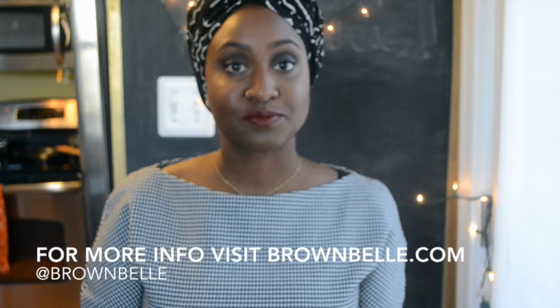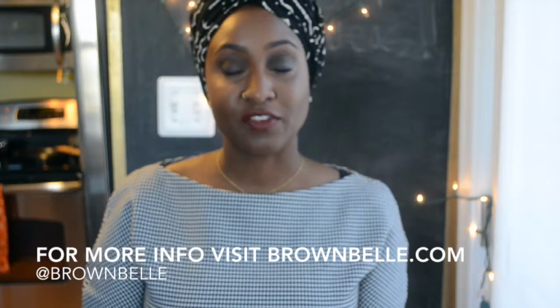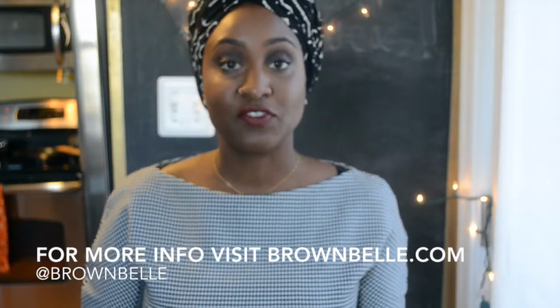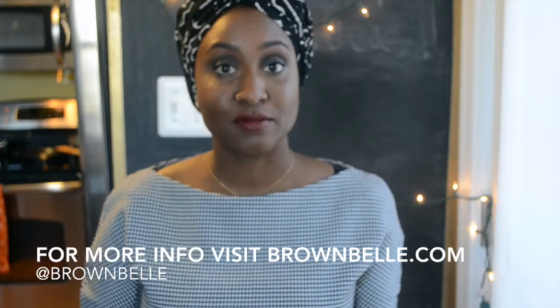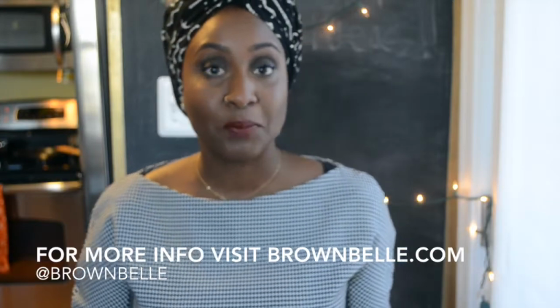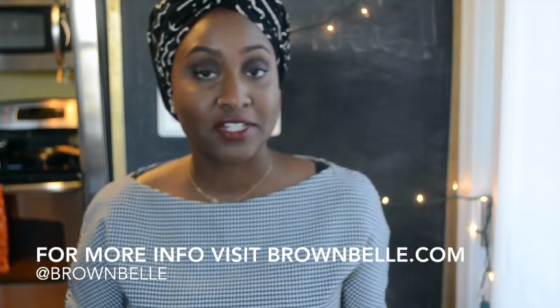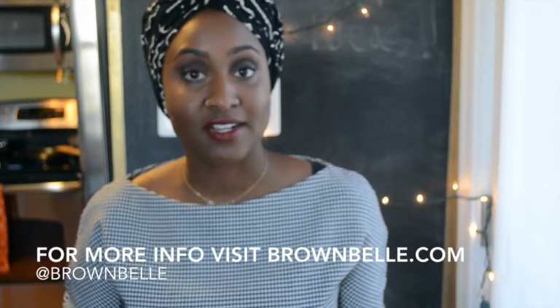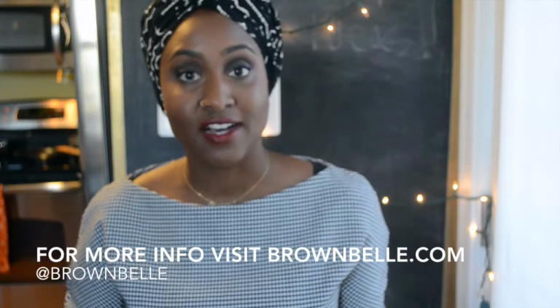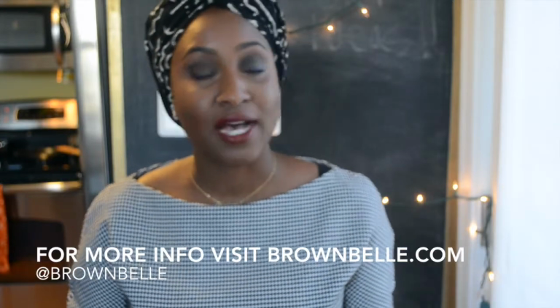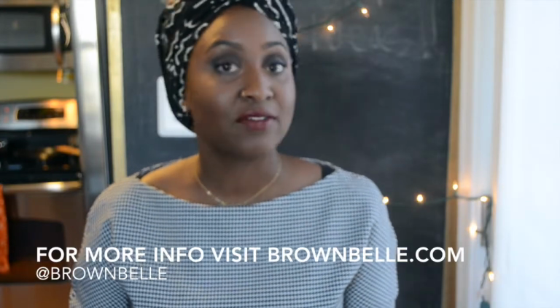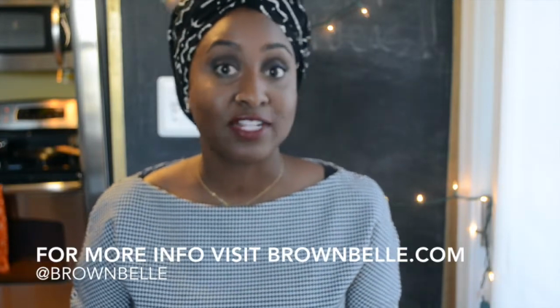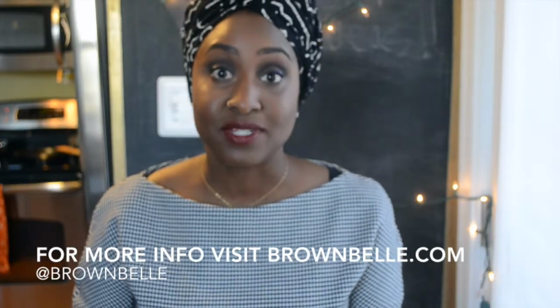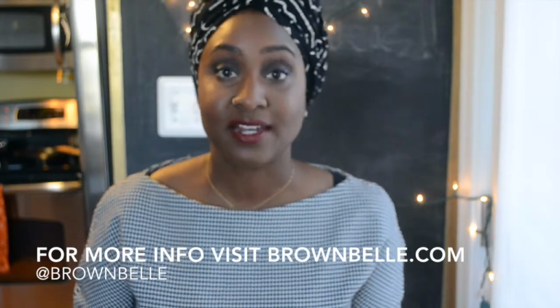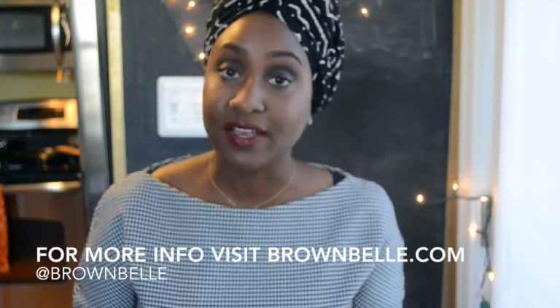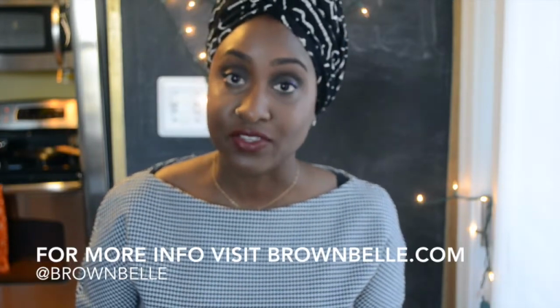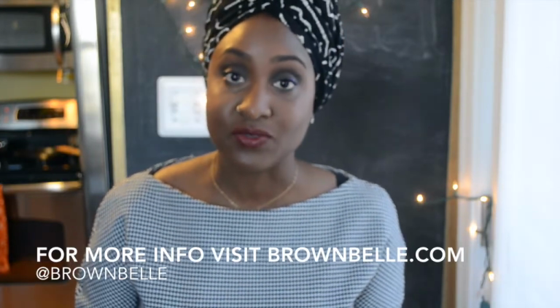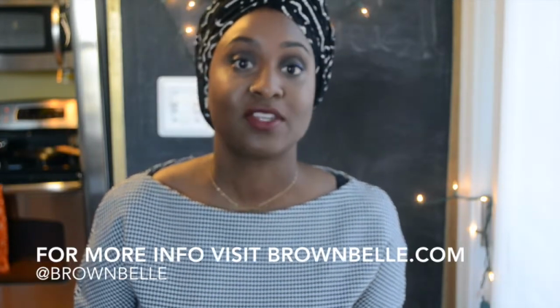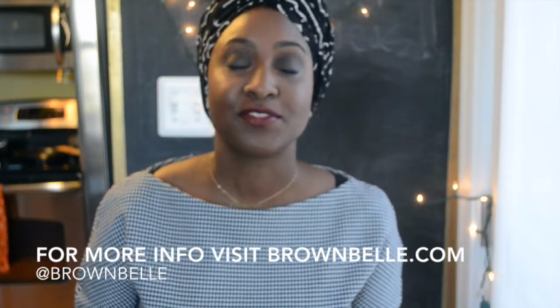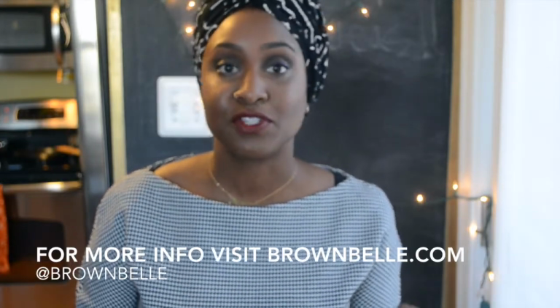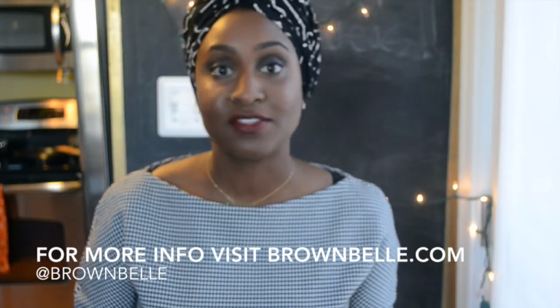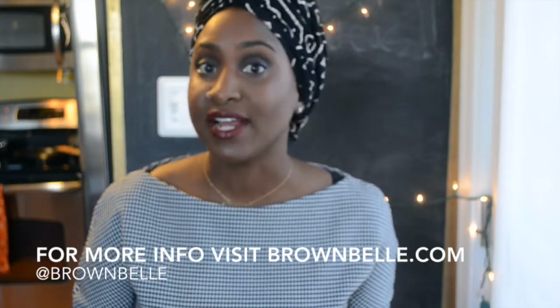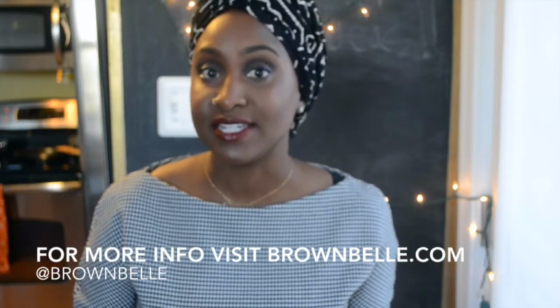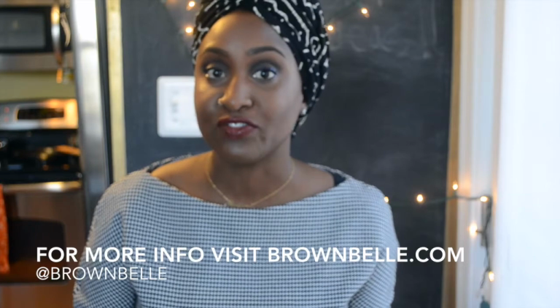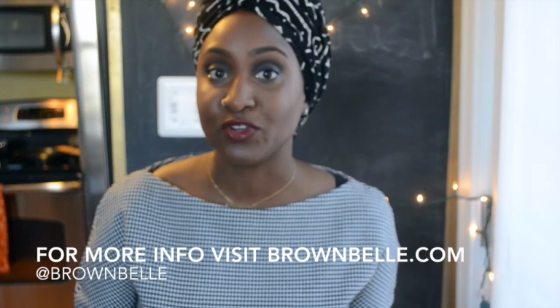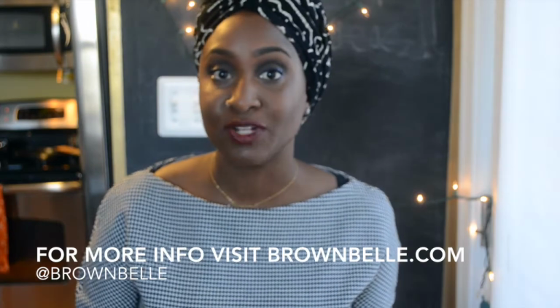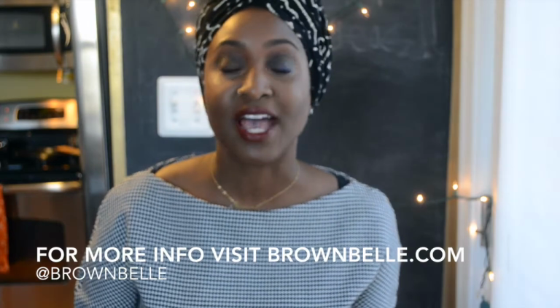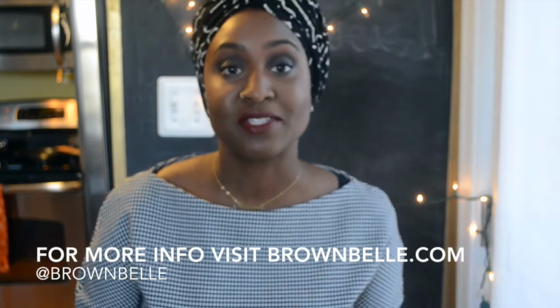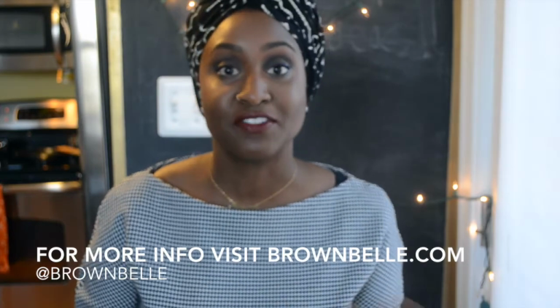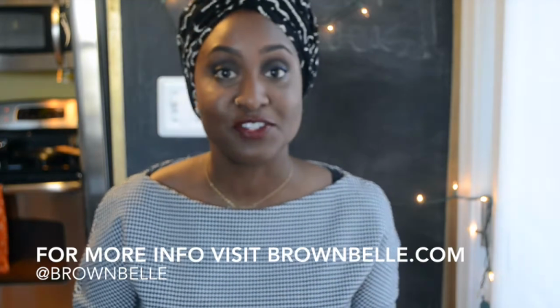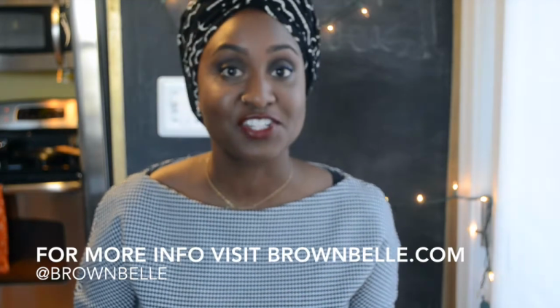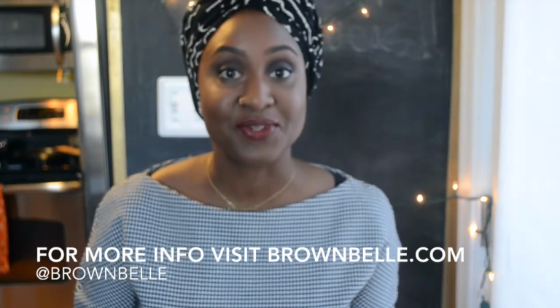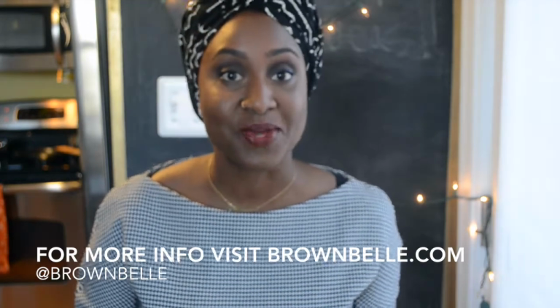If you visit brownbell.com, I'll have the recipes that I've used and also some other ideas for what types of infusions you can make.